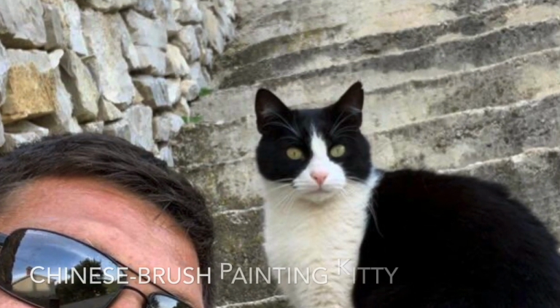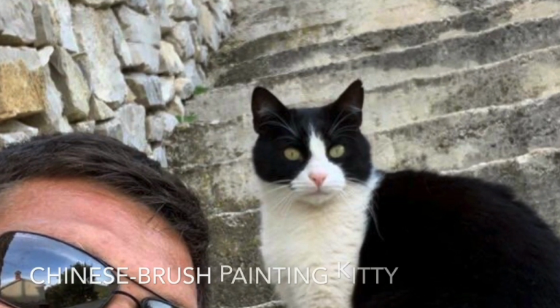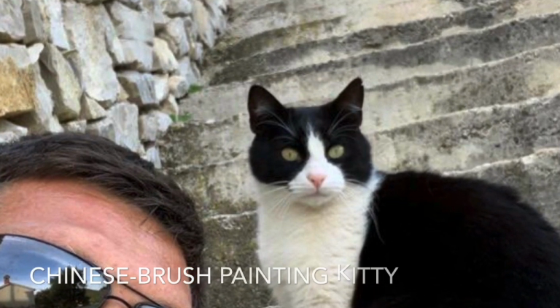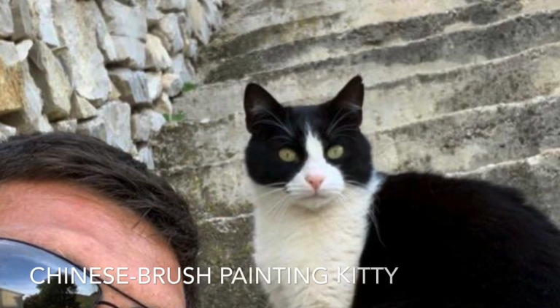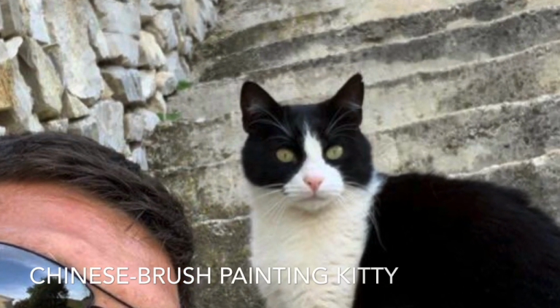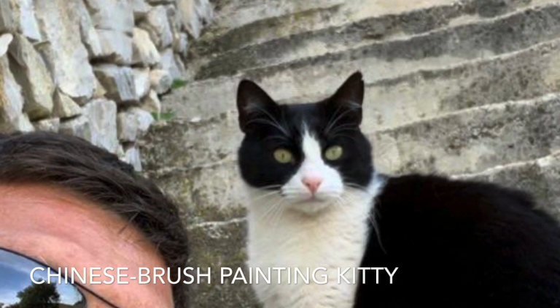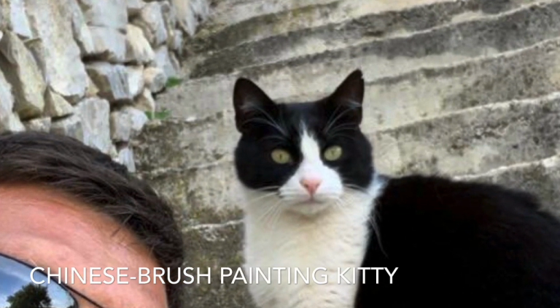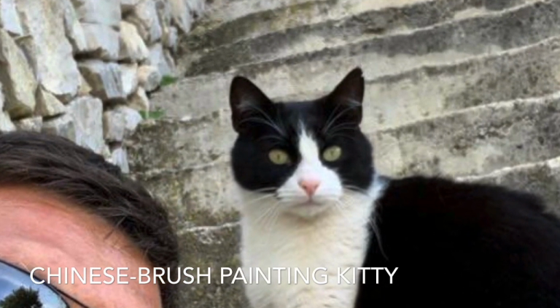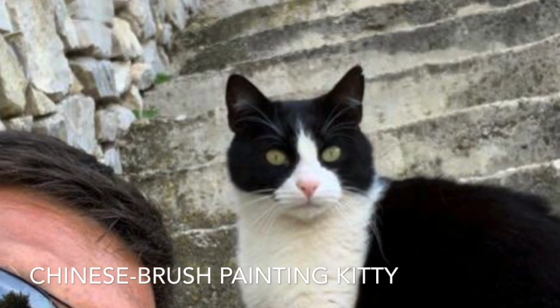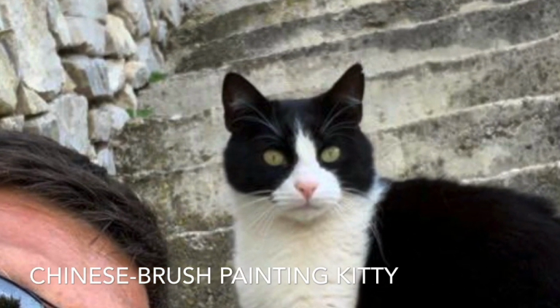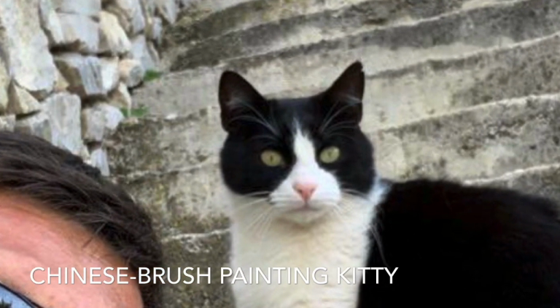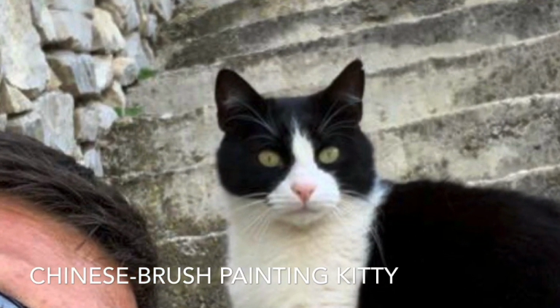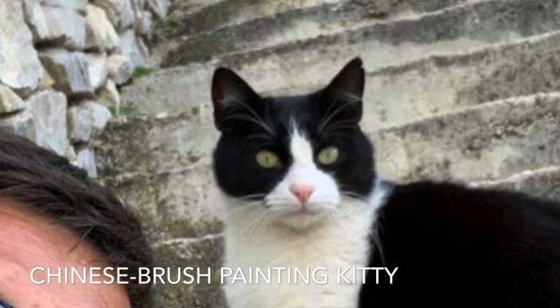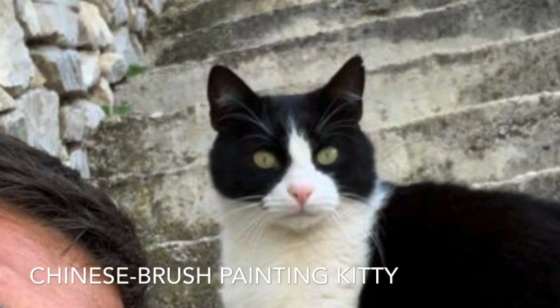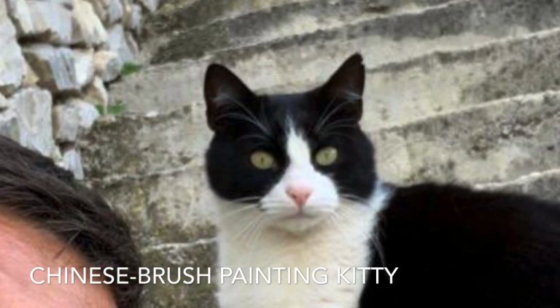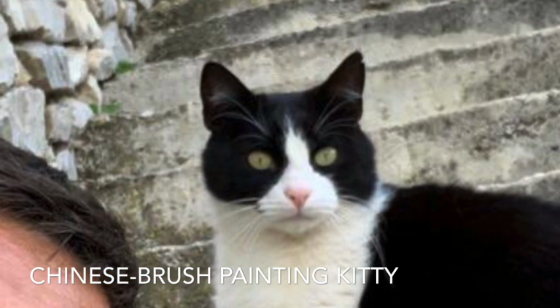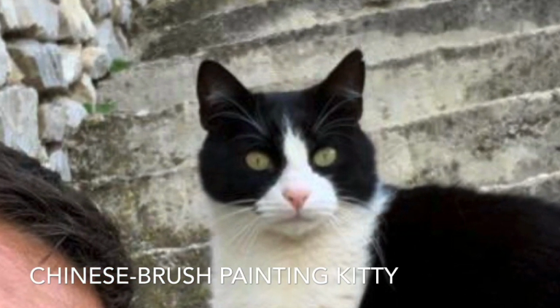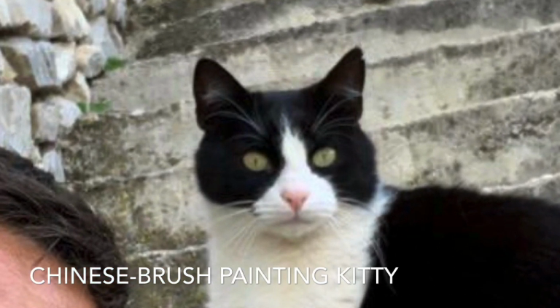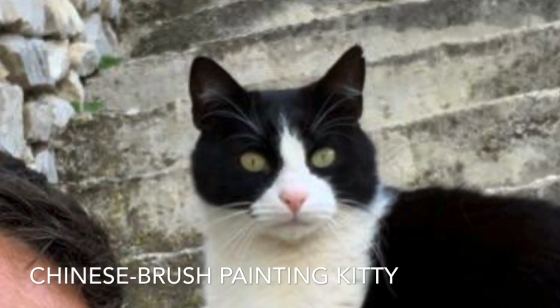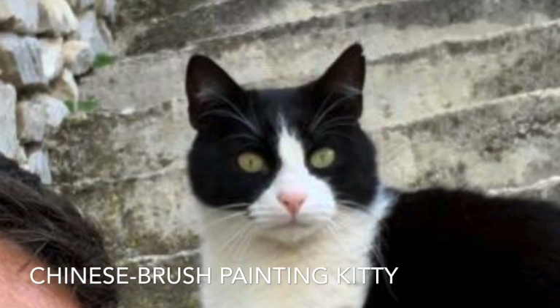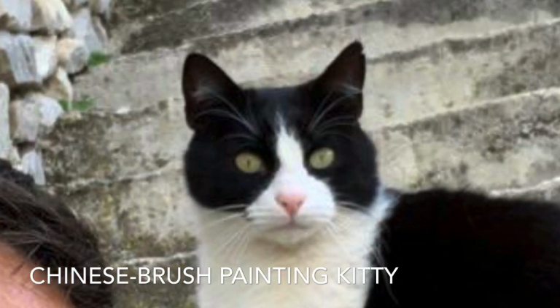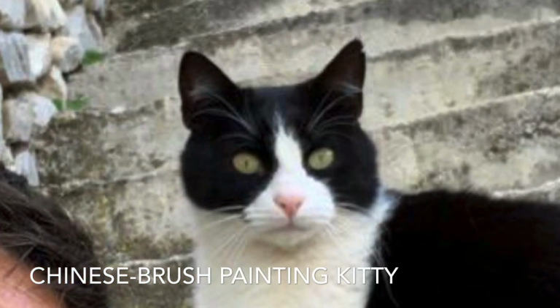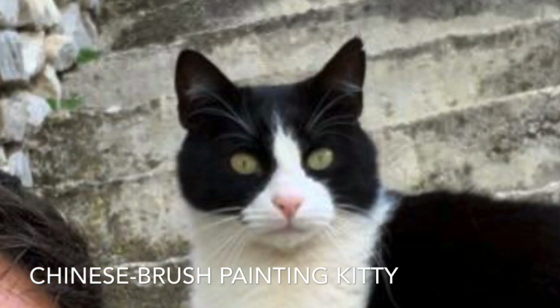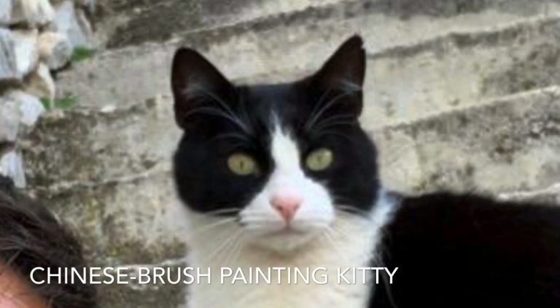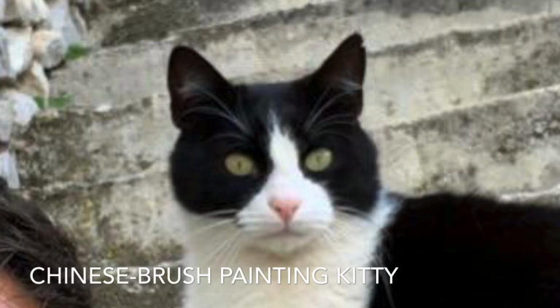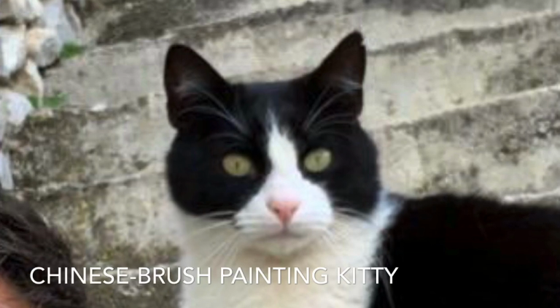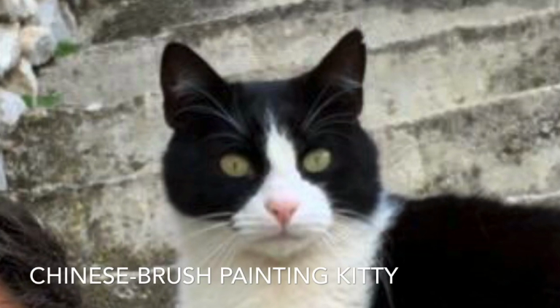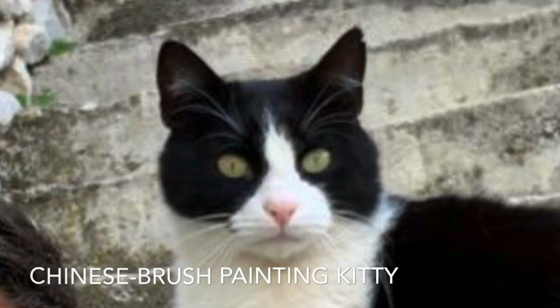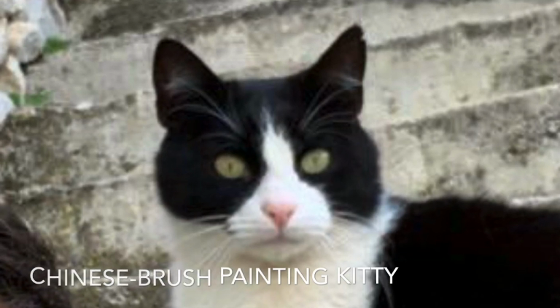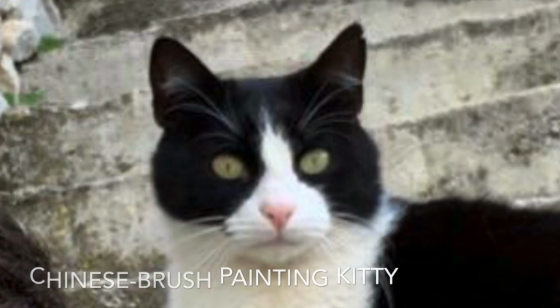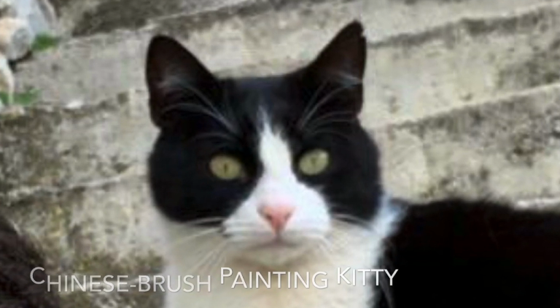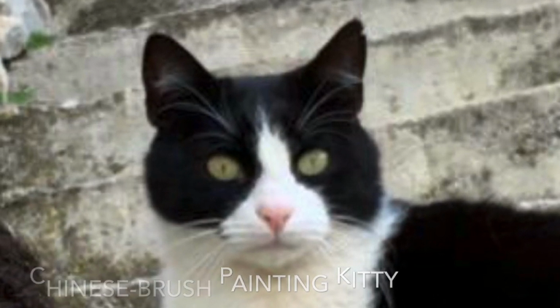My friend Garan from Croatia sent me this adorable photo of his cat and I'm going to do some Chinese brush paintings today.